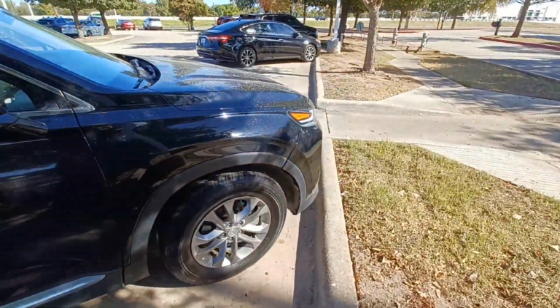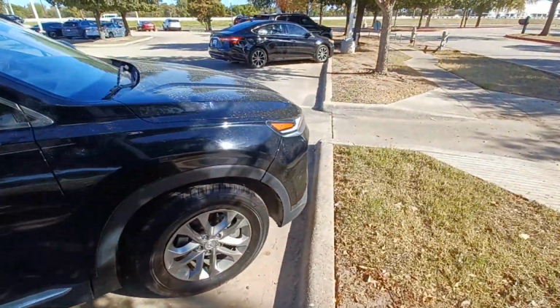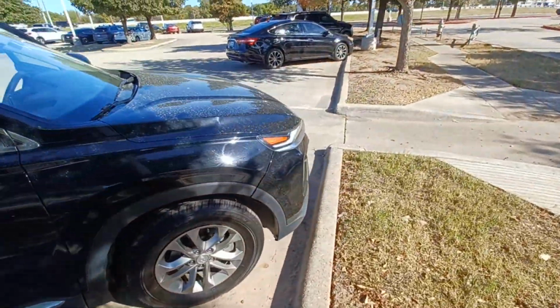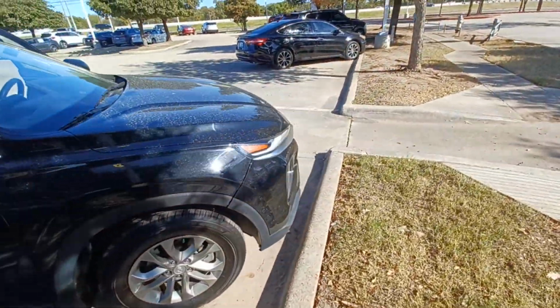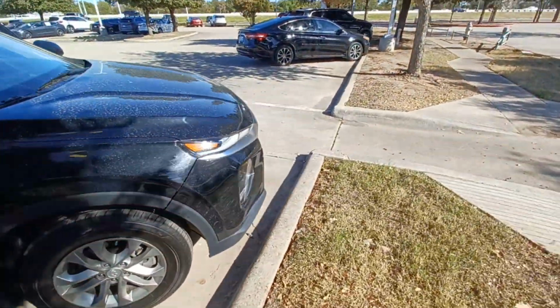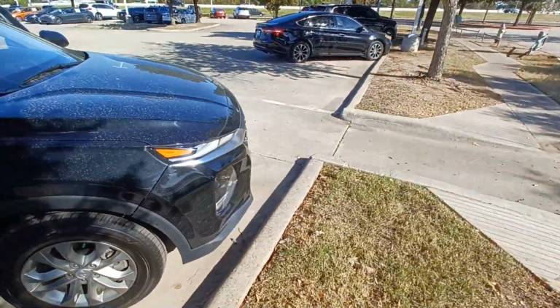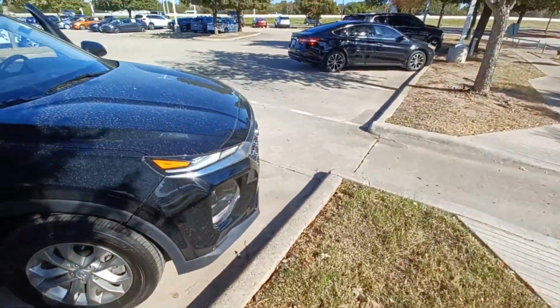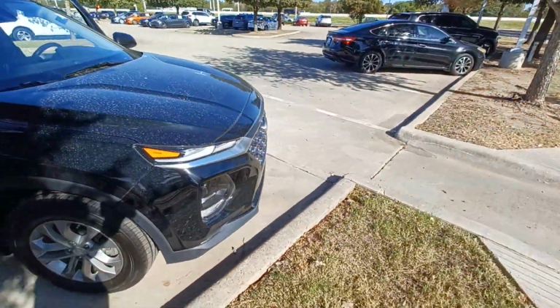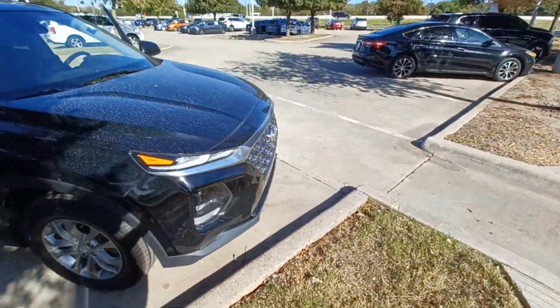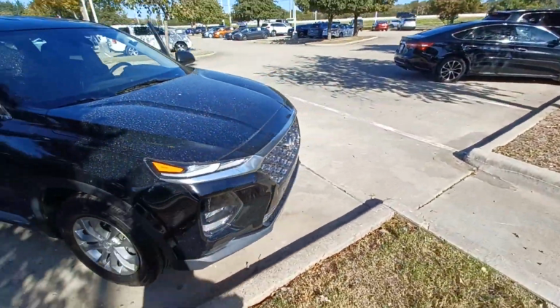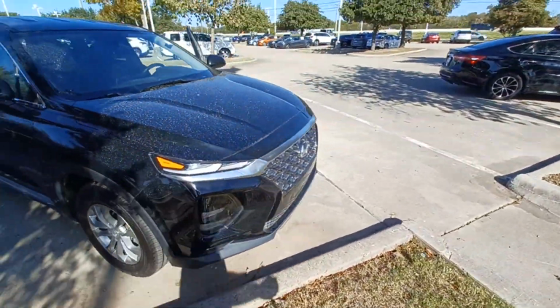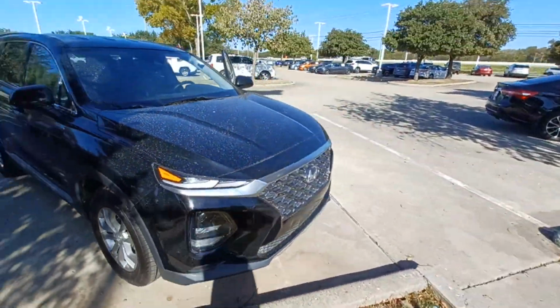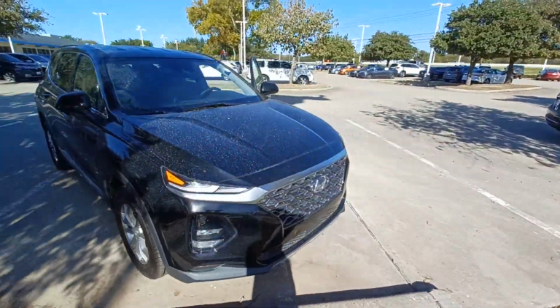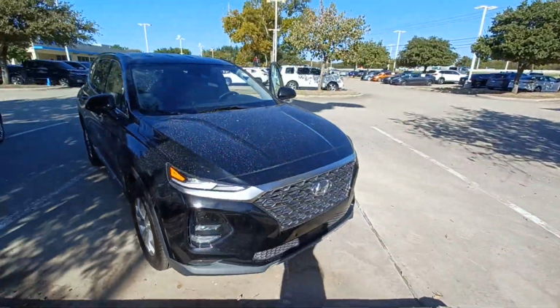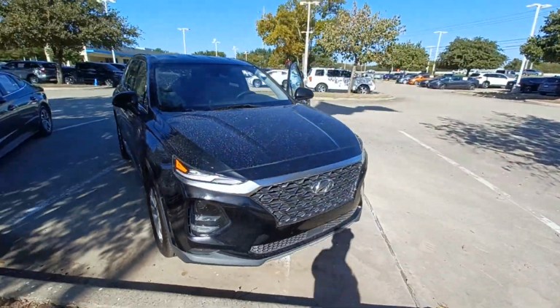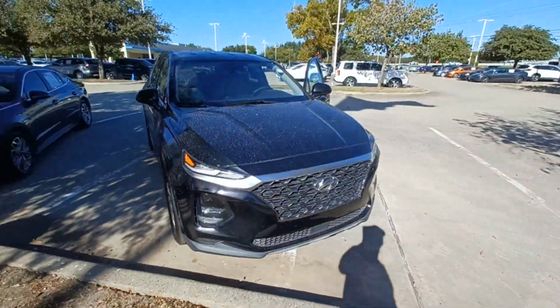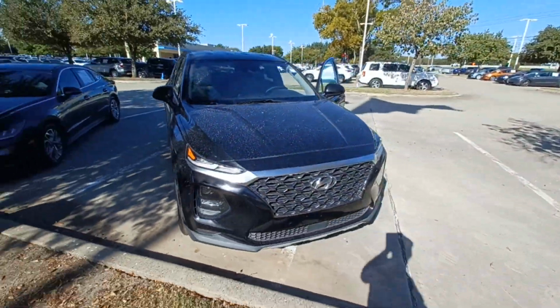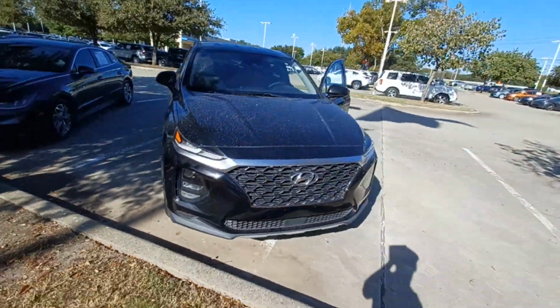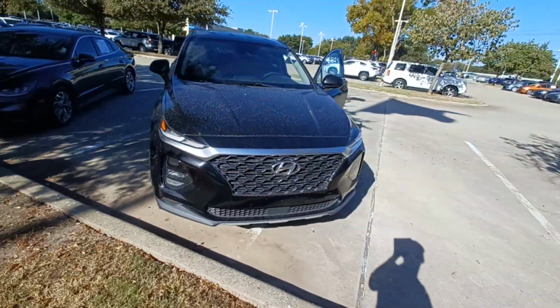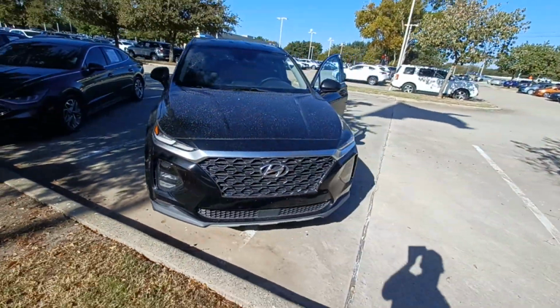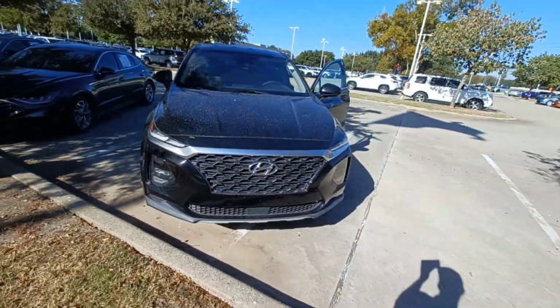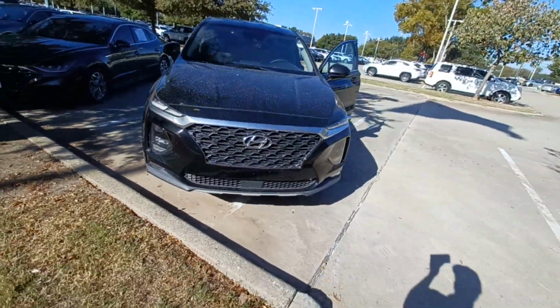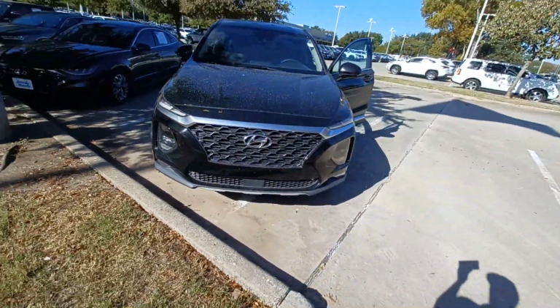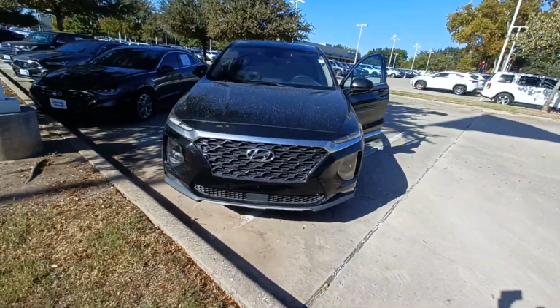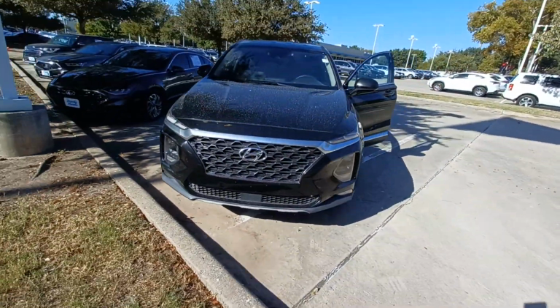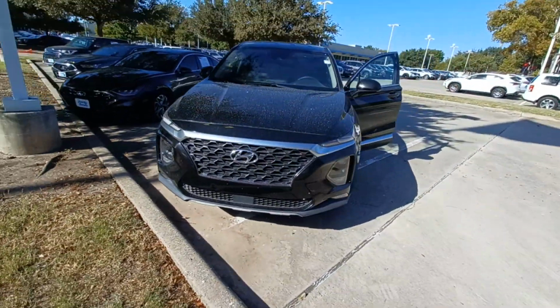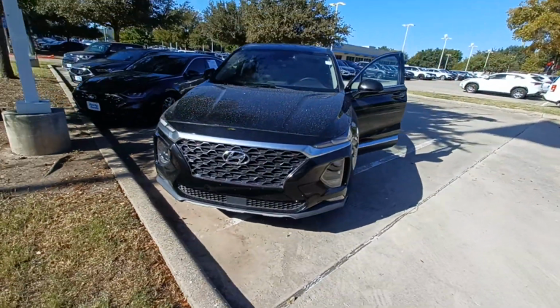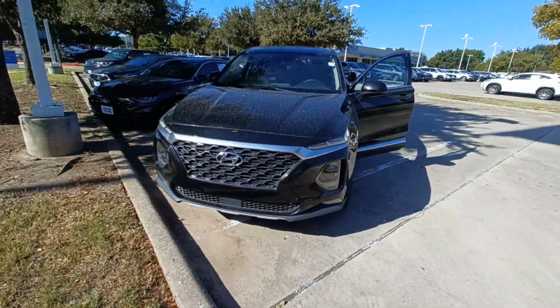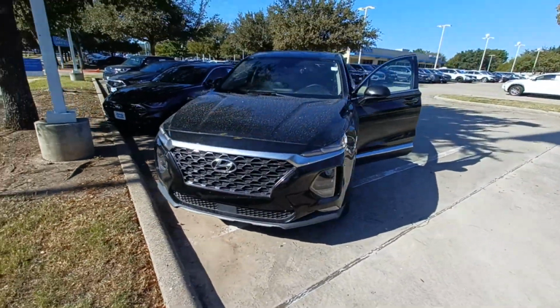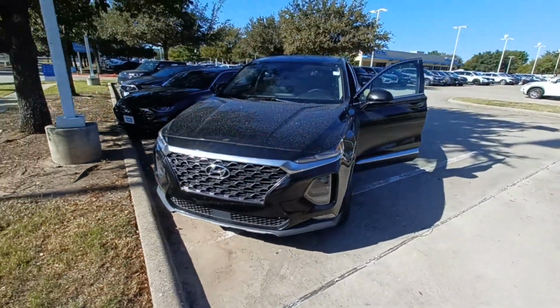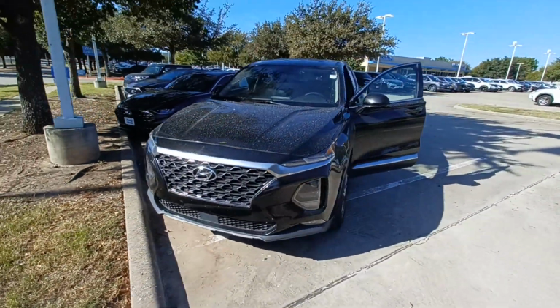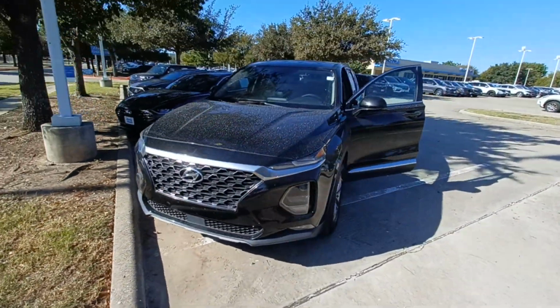And that's my 2020 Hyundai Santa Fe, and I'm Jason down here at Howdy Honda.